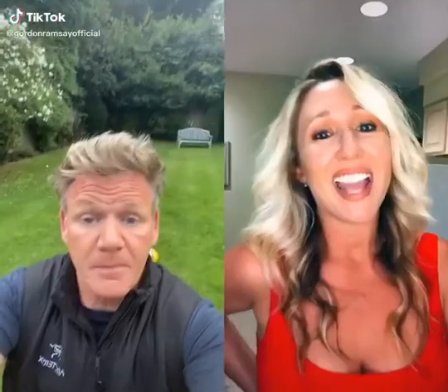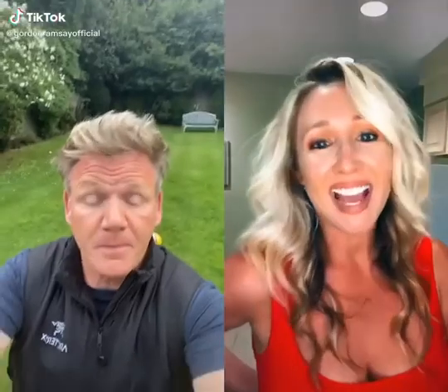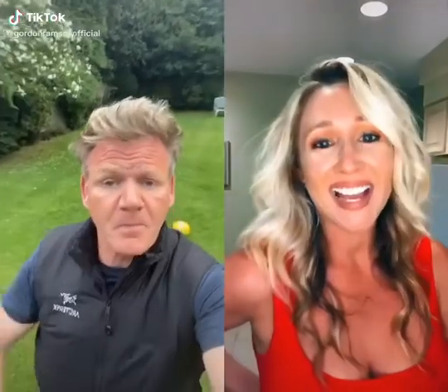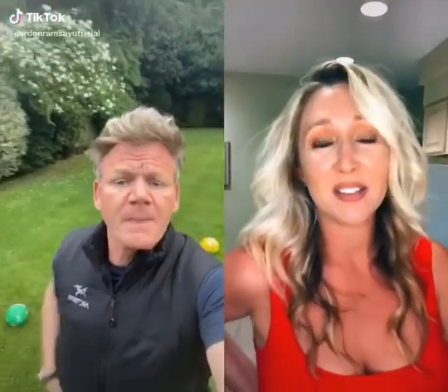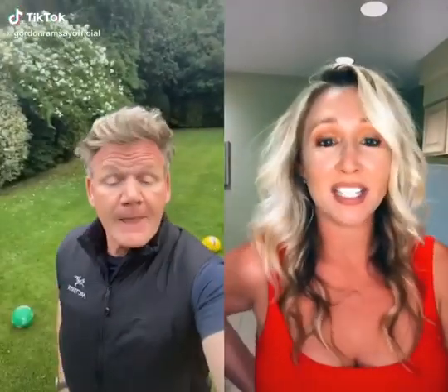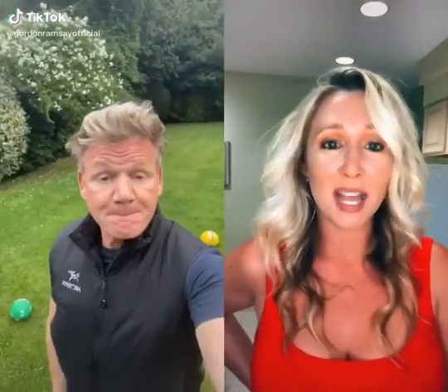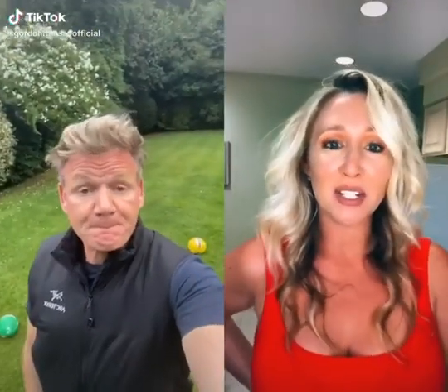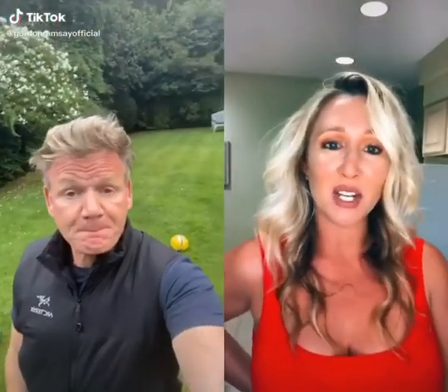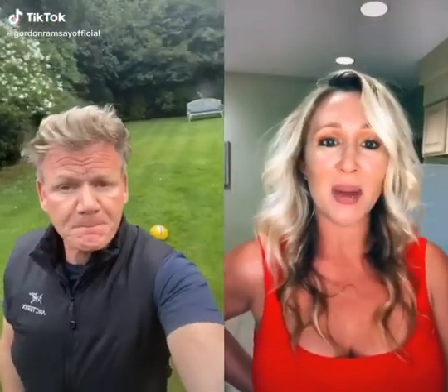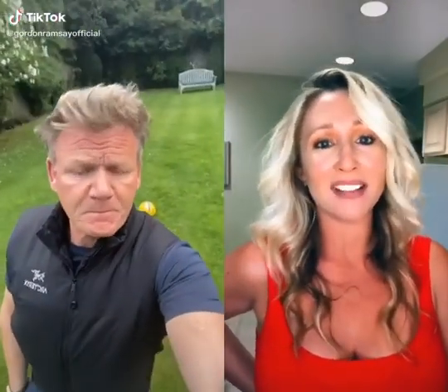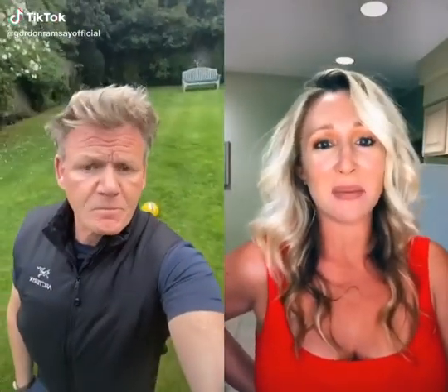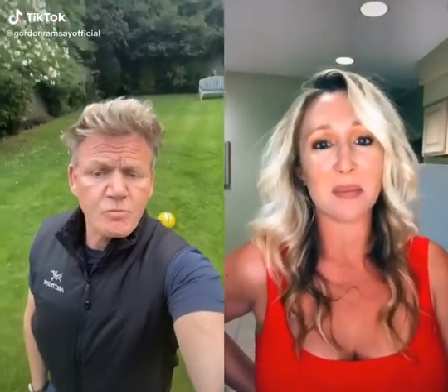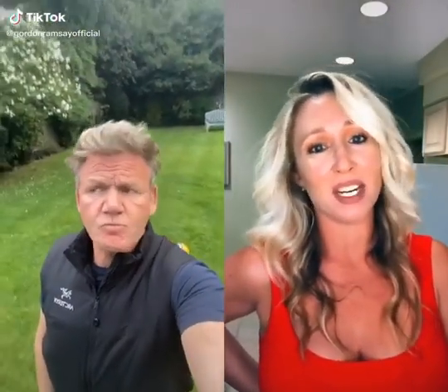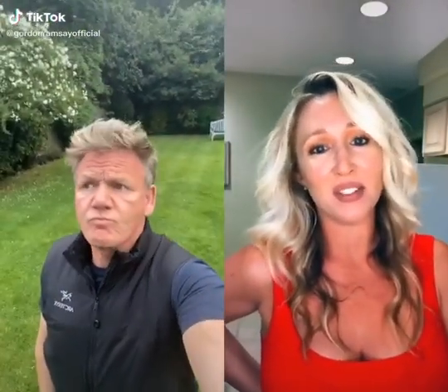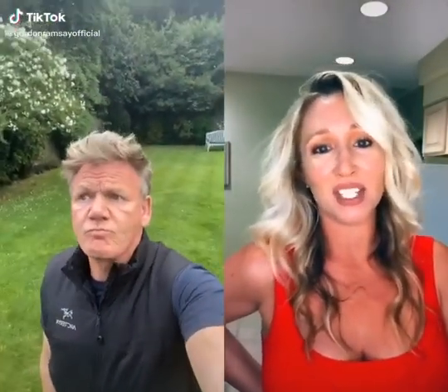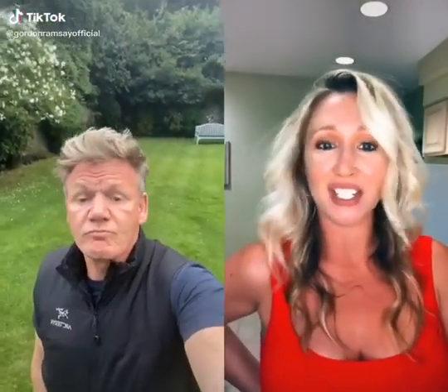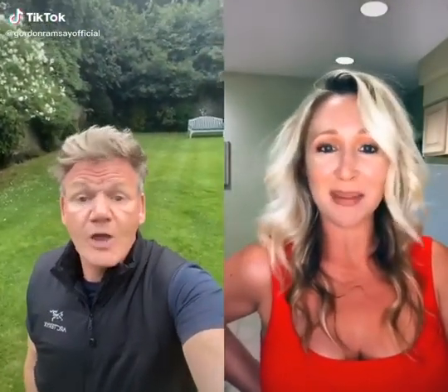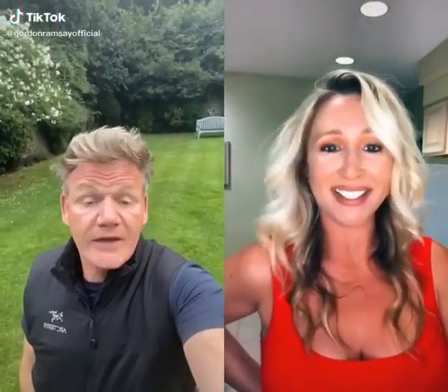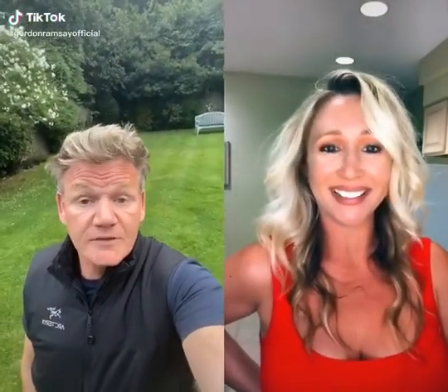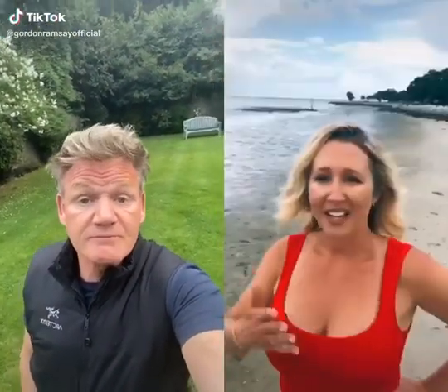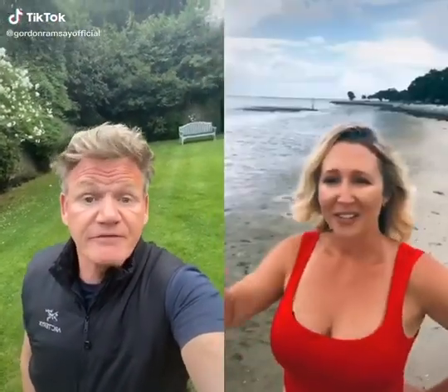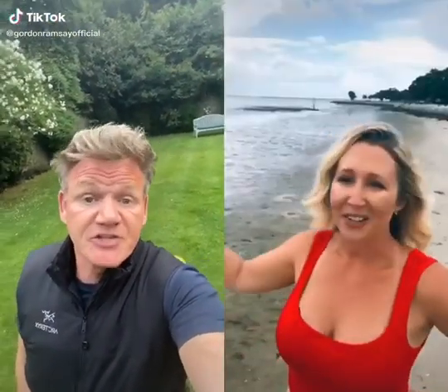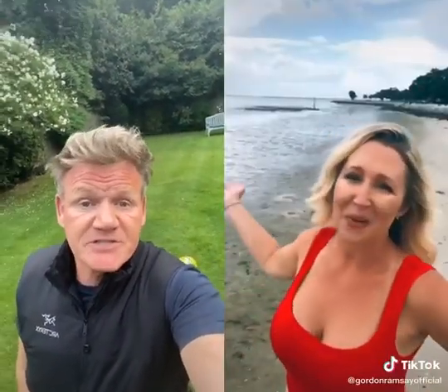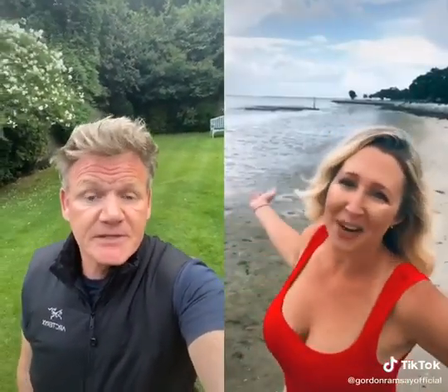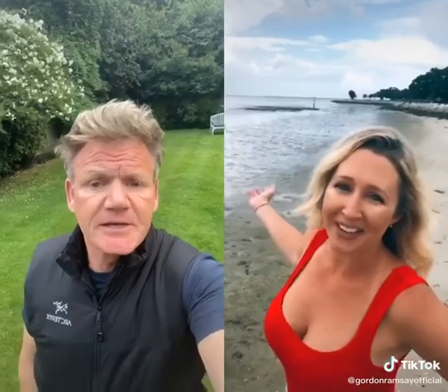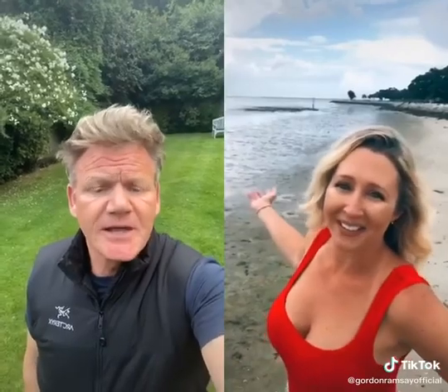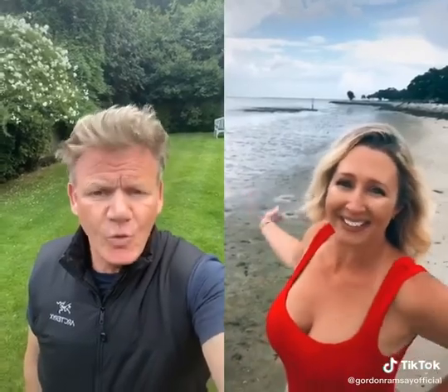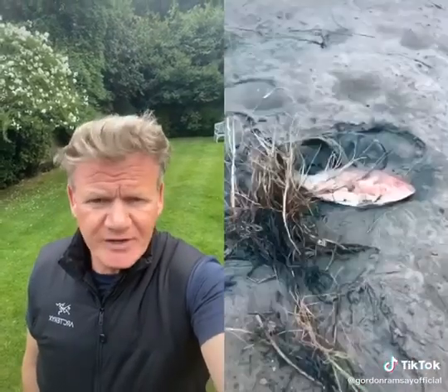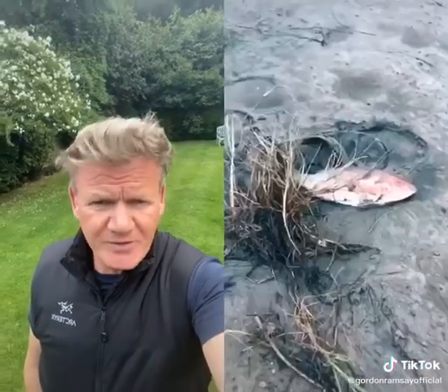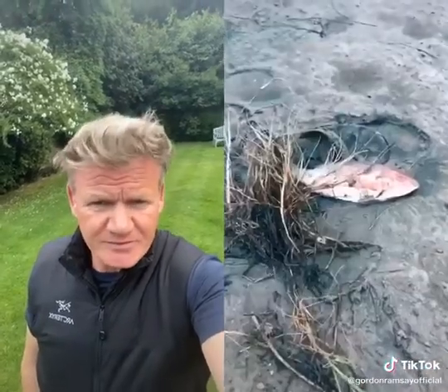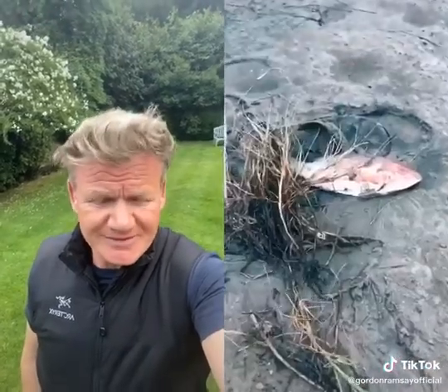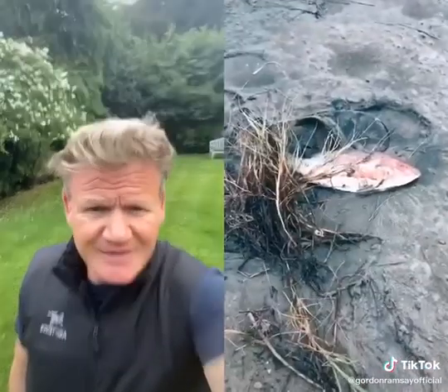Hey guys, so today I'm going to show you how to make British fish and chips. Go to your local watering hole, find your fish.